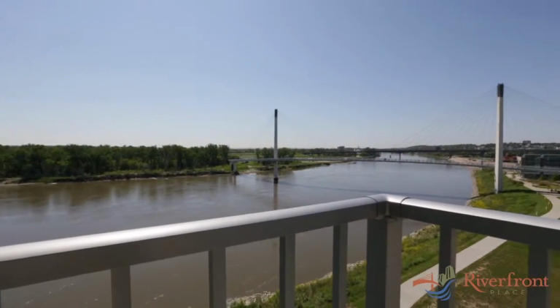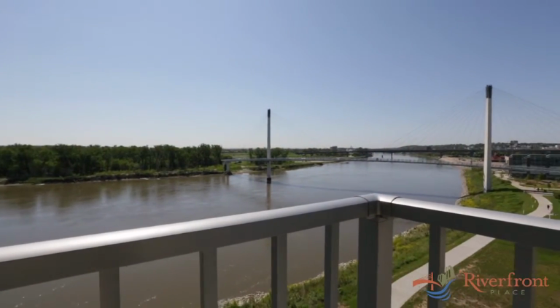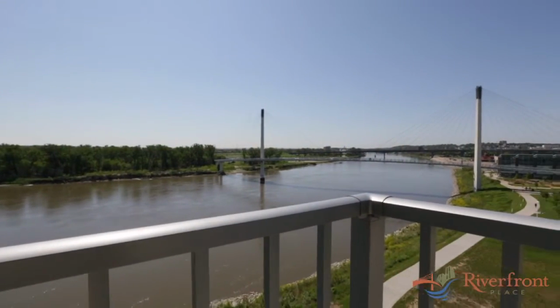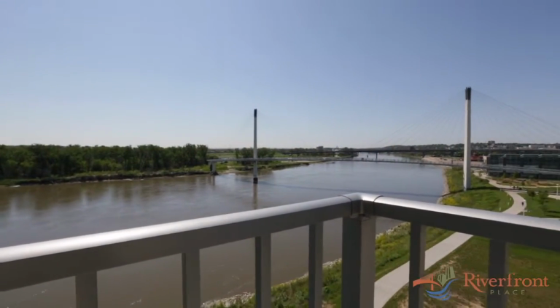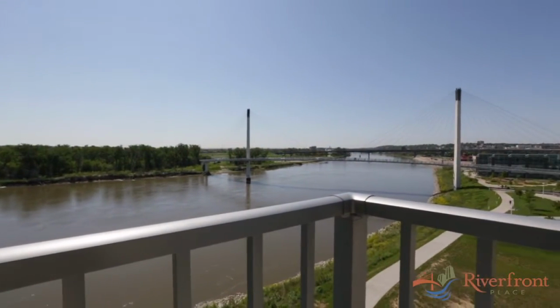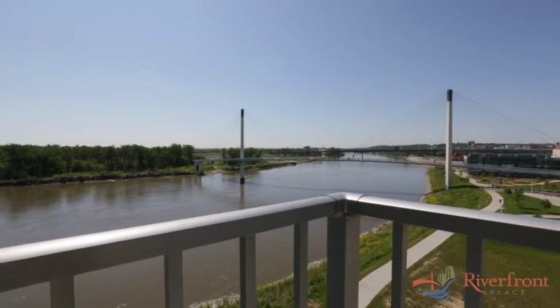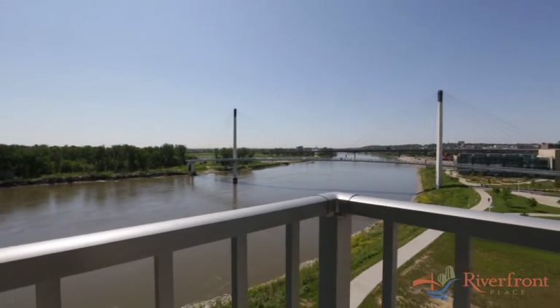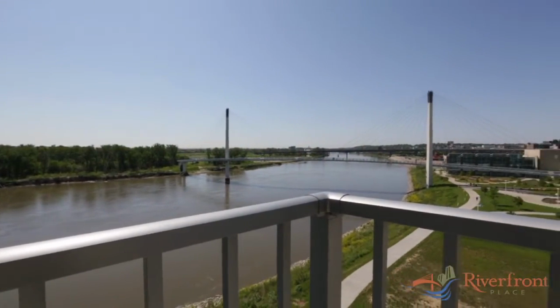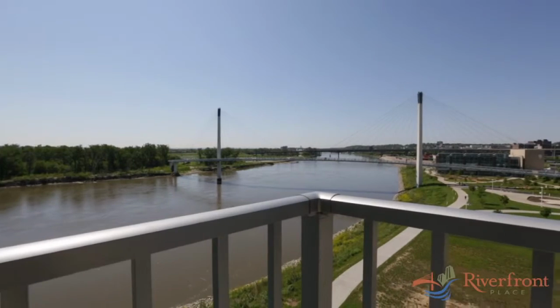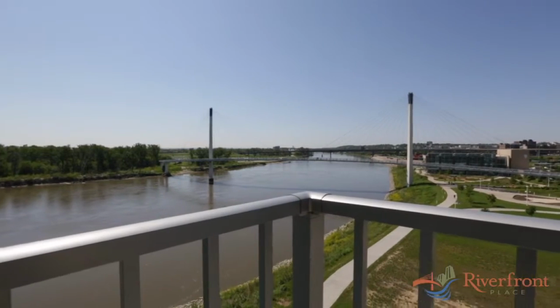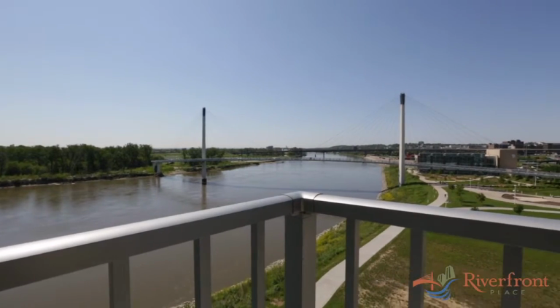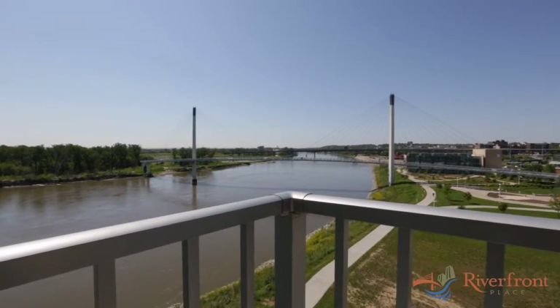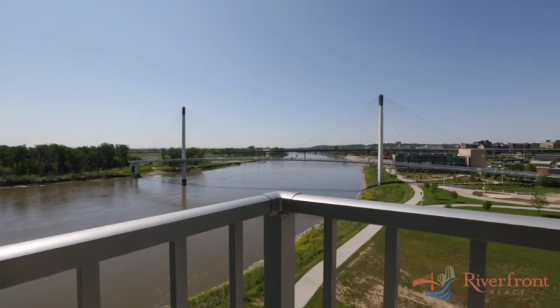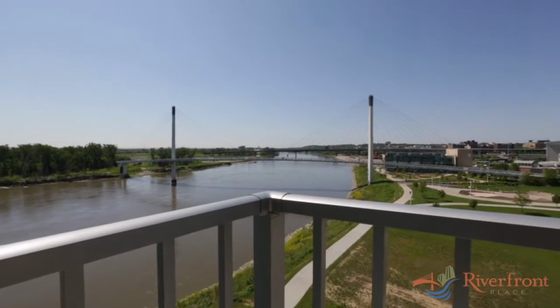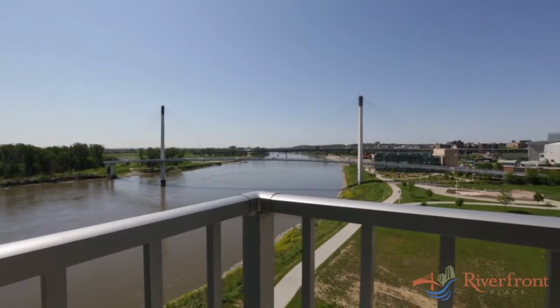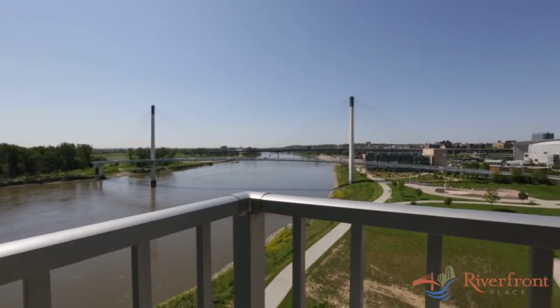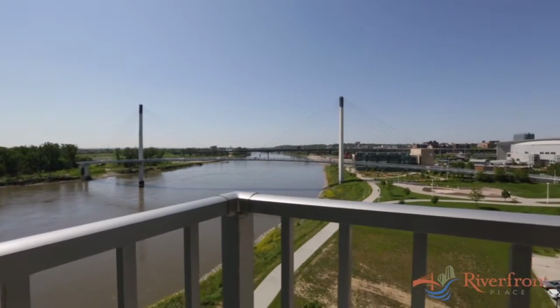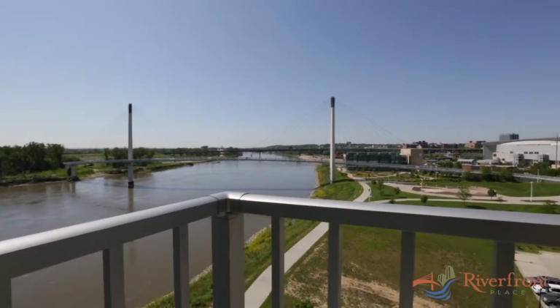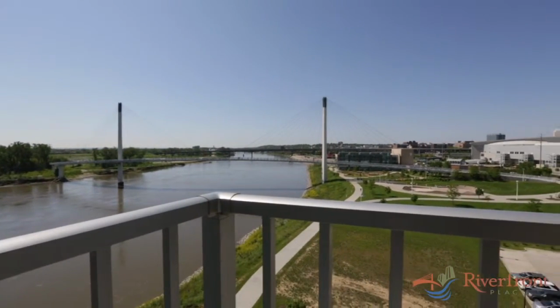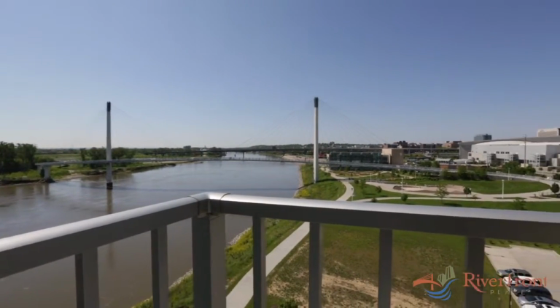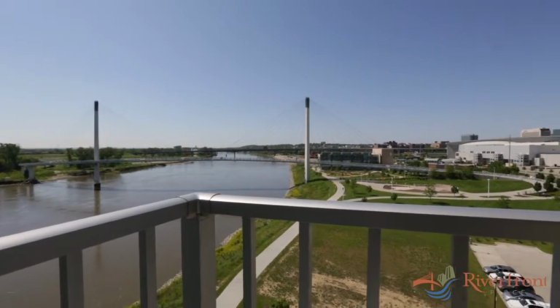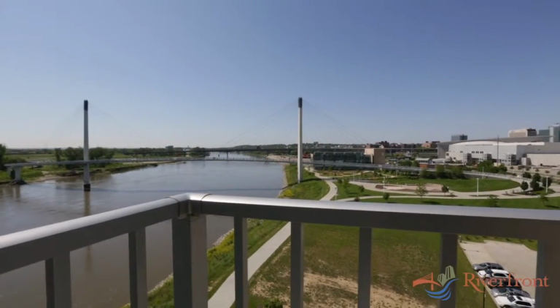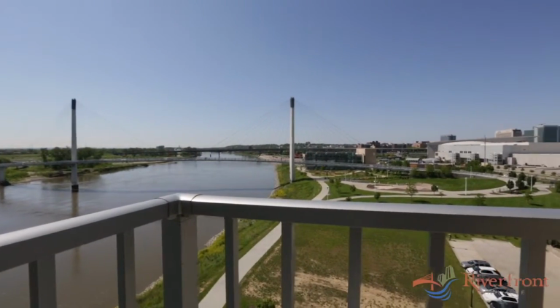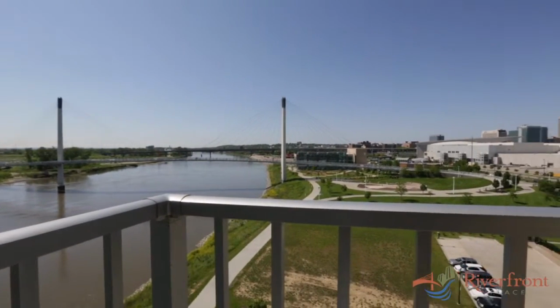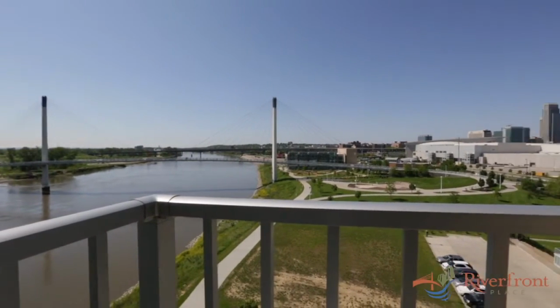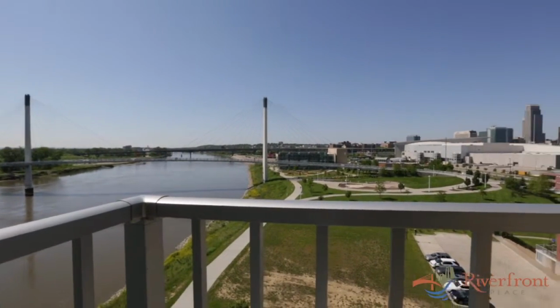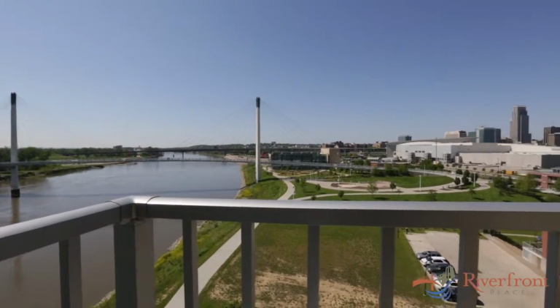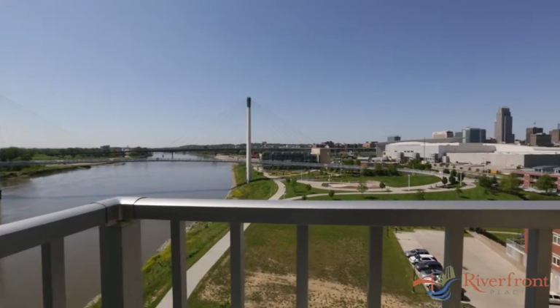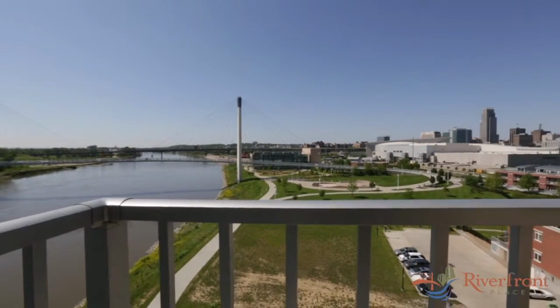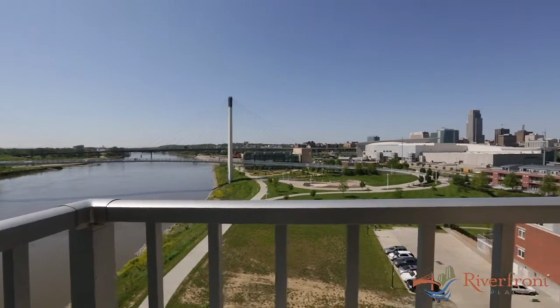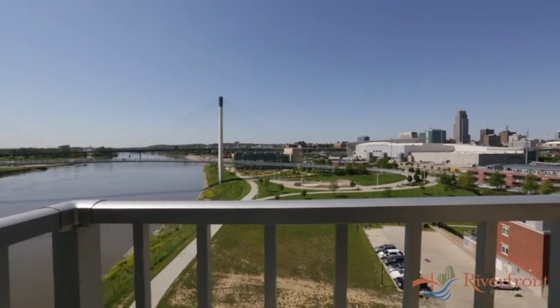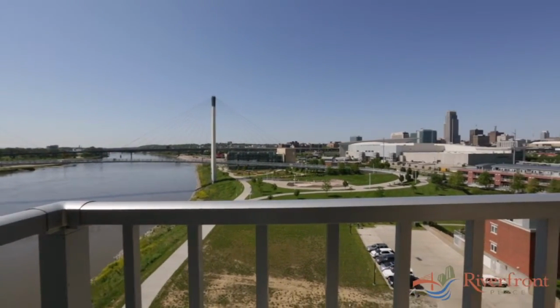804's private balcony offers commanding views of the Missouri River, the Bob Carey Pedestrian Bridge, and Omaha's skyline.